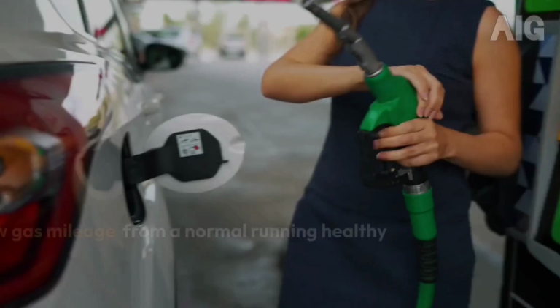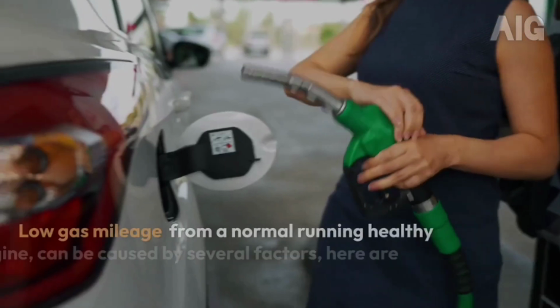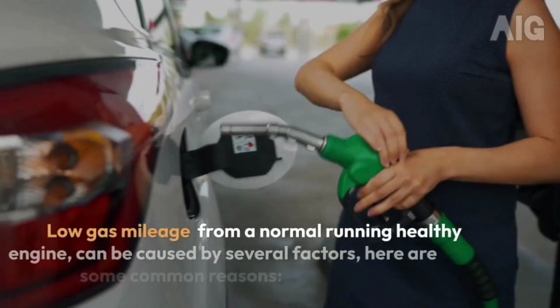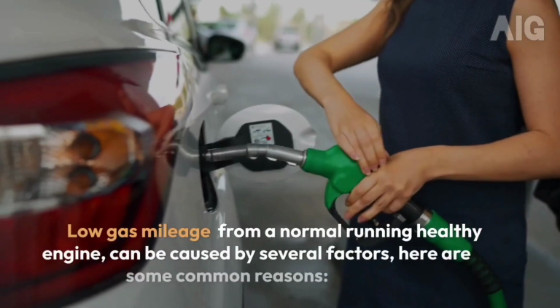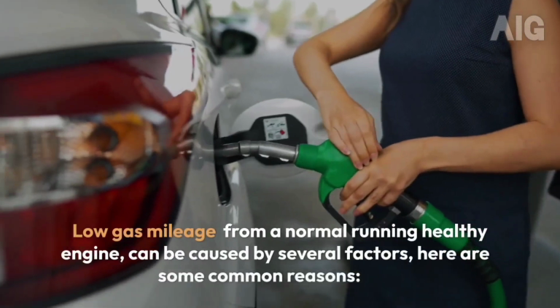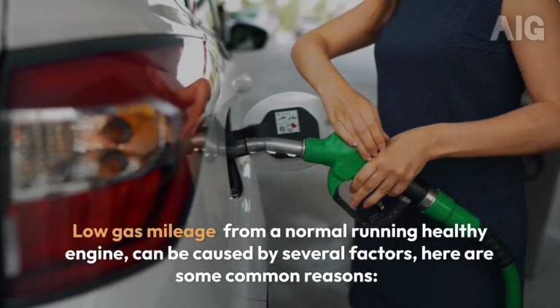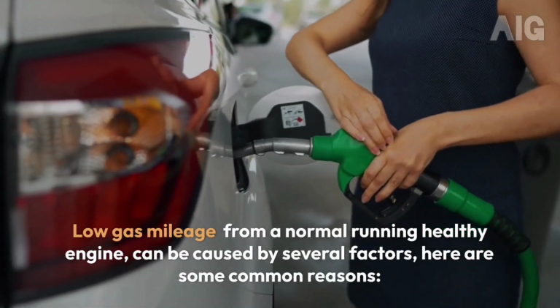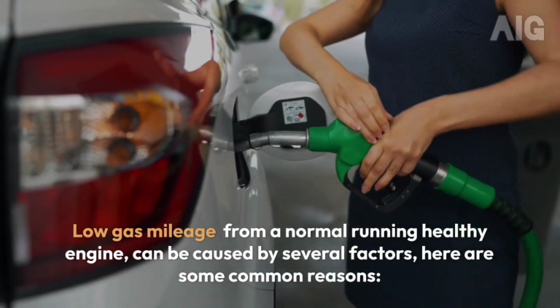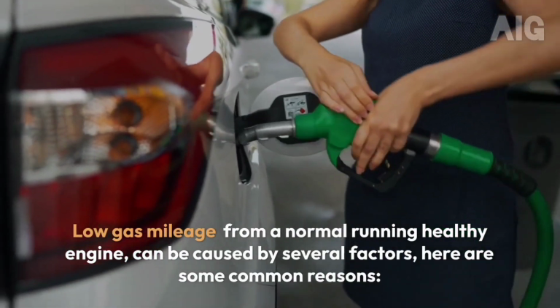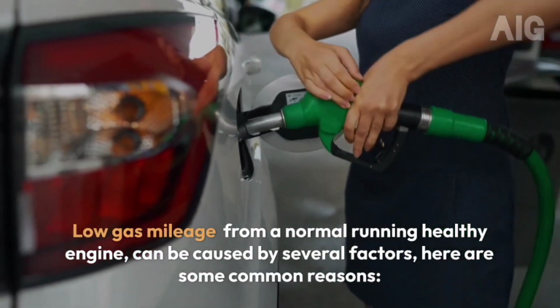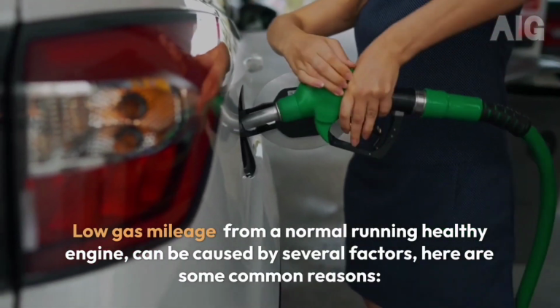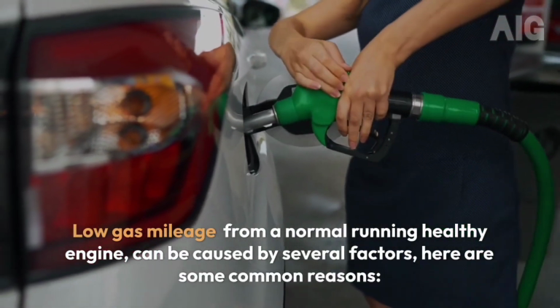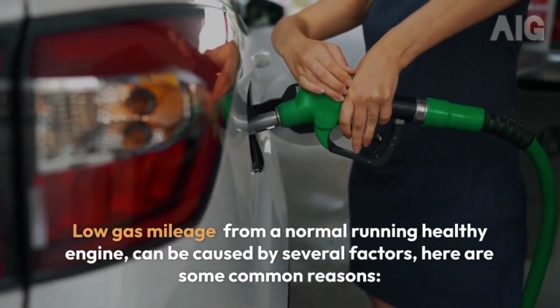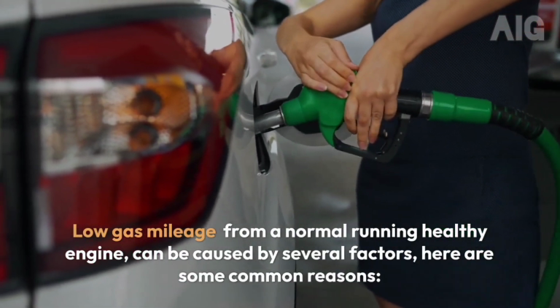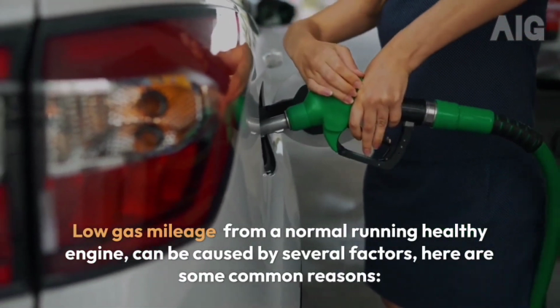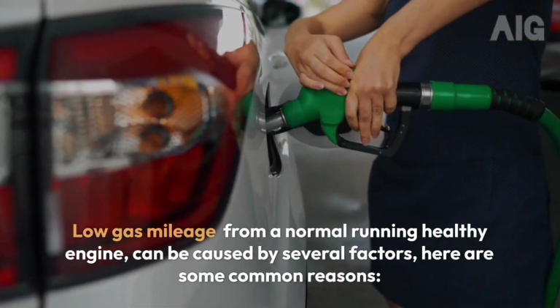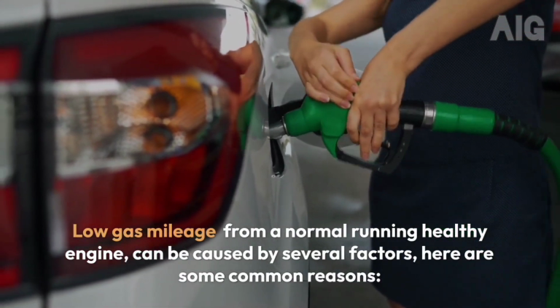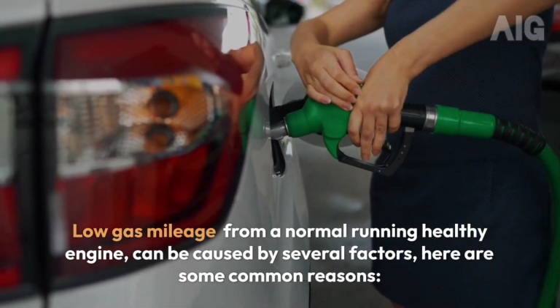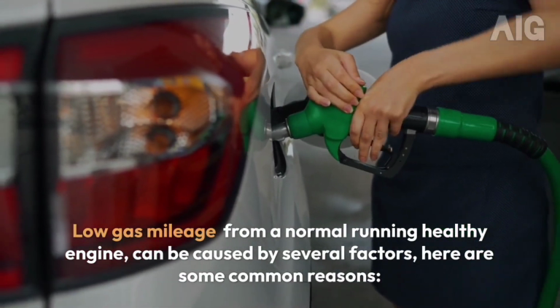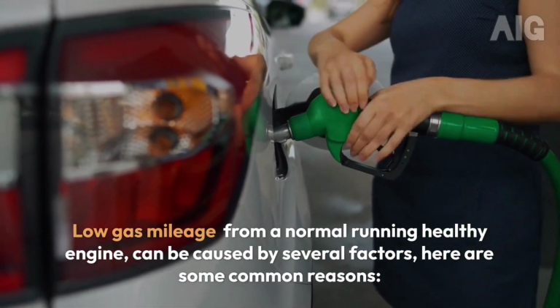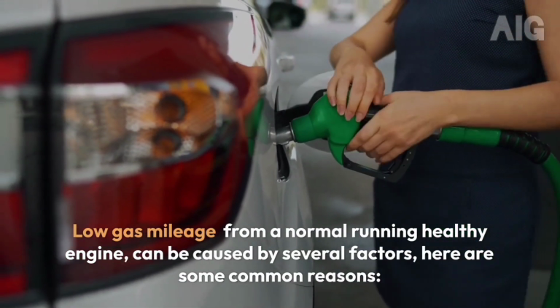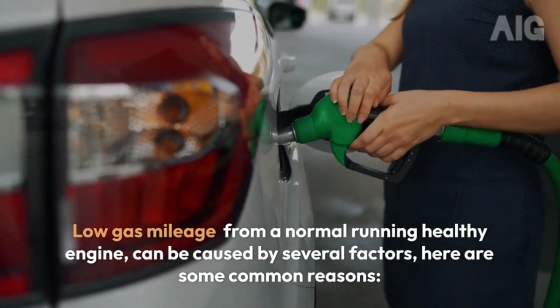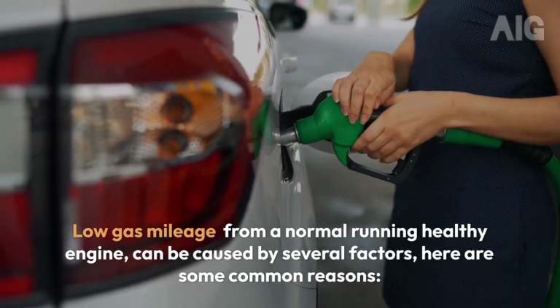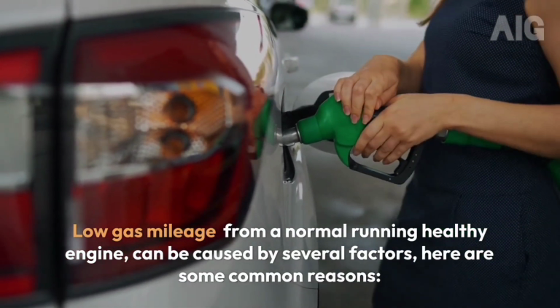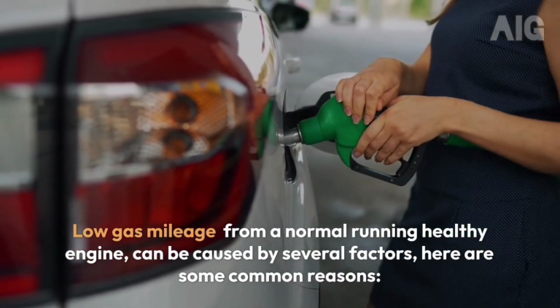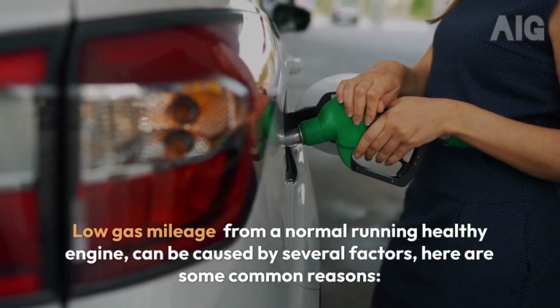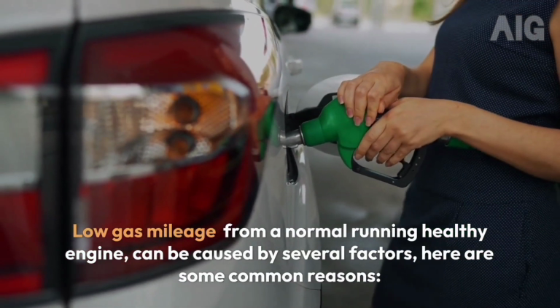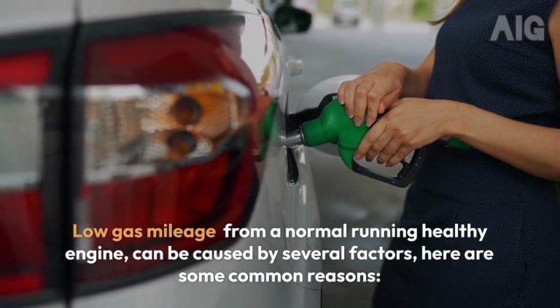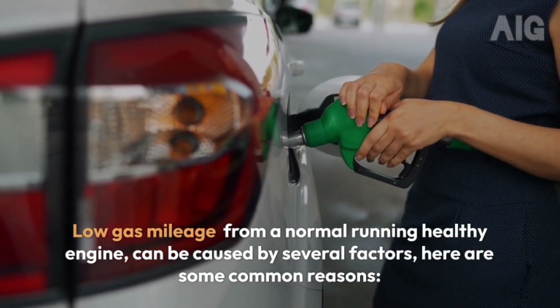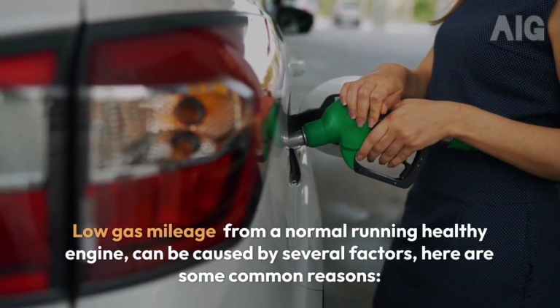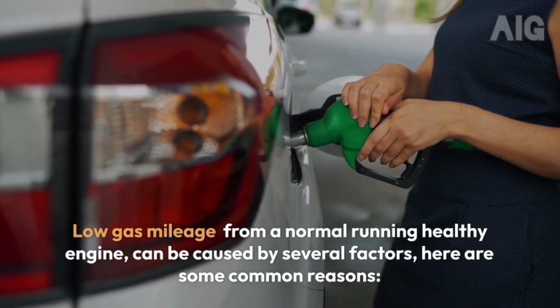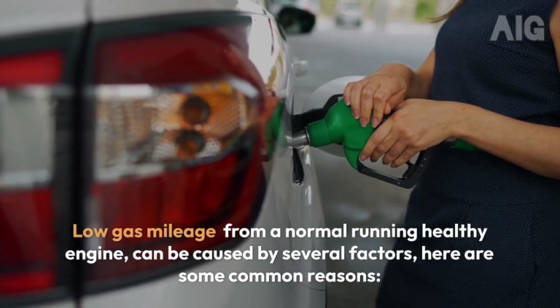Low gas mileage from a healthy running engine can be caused by several factors. Here are some common reasons.